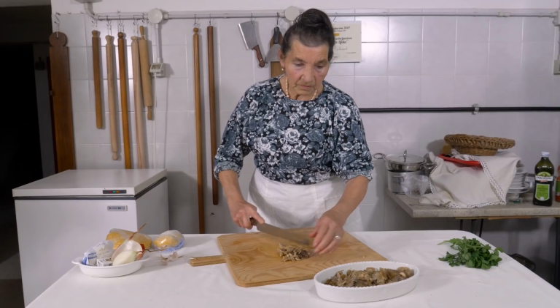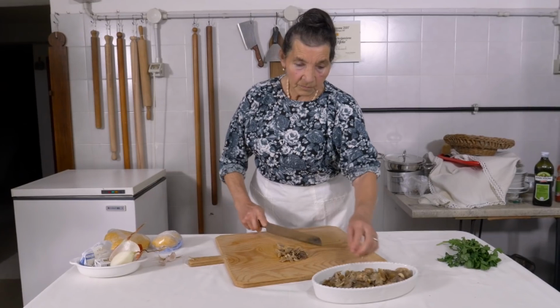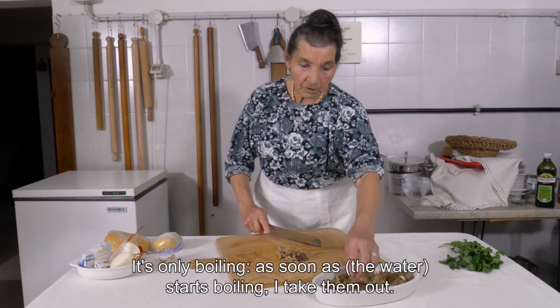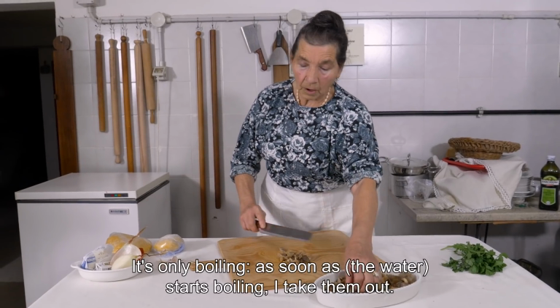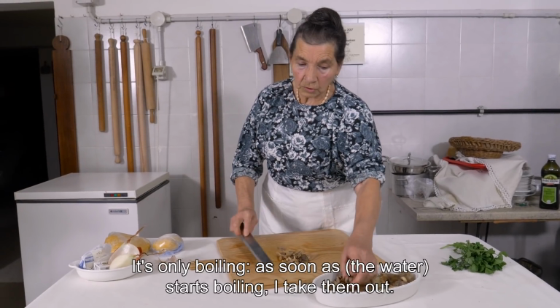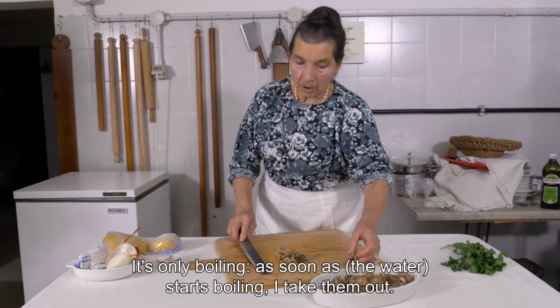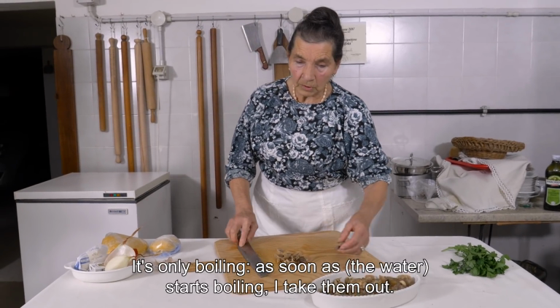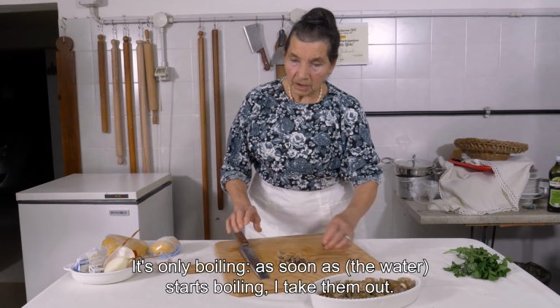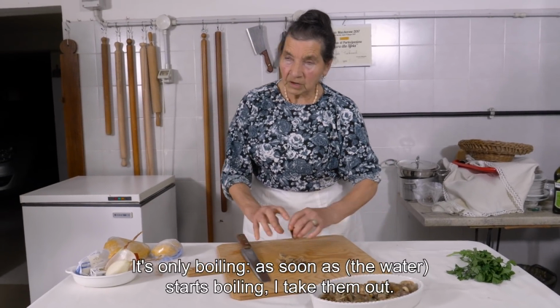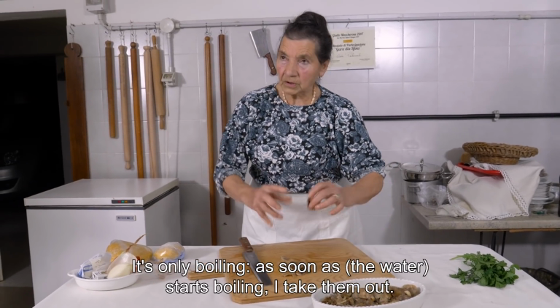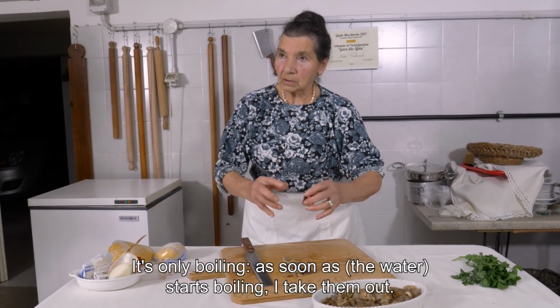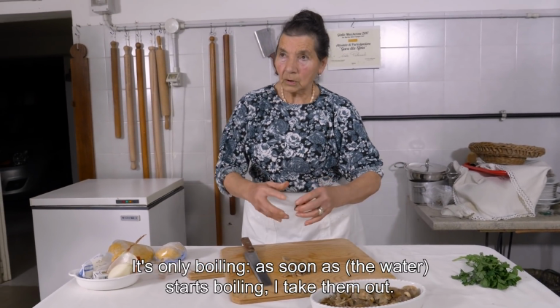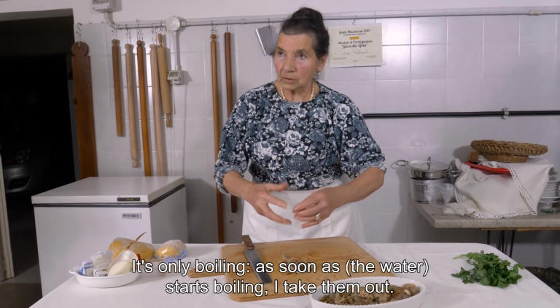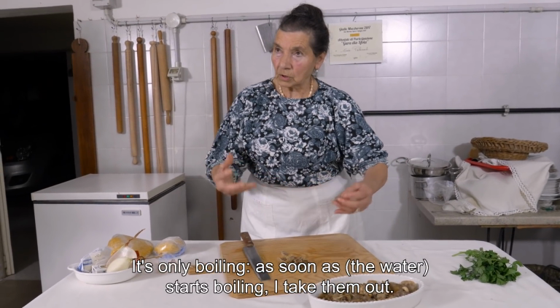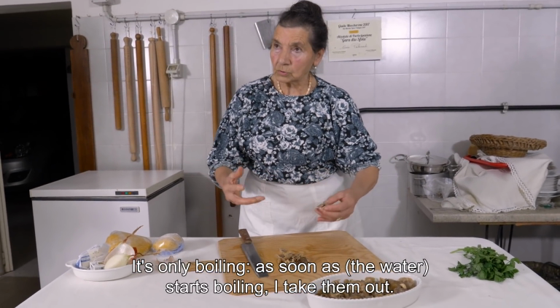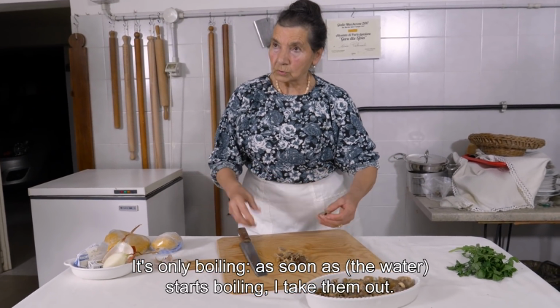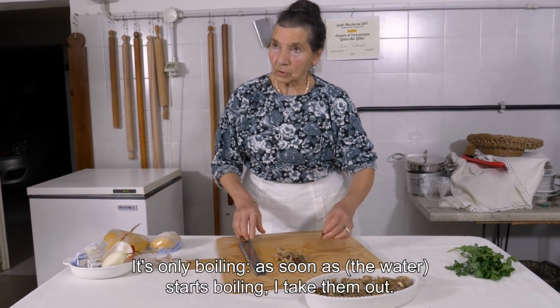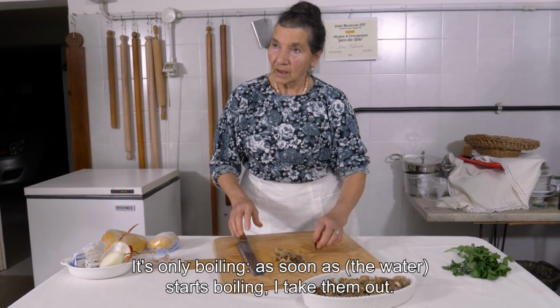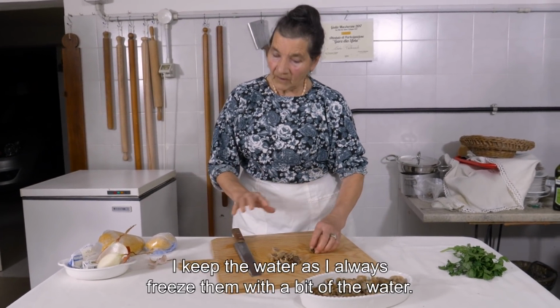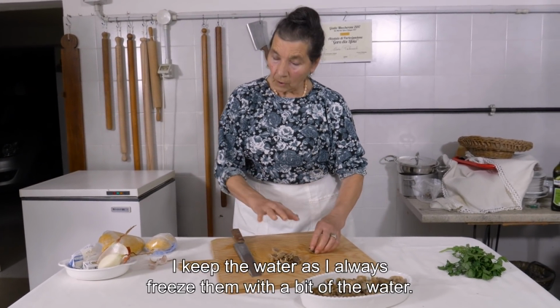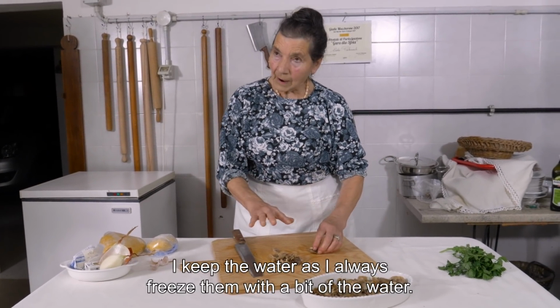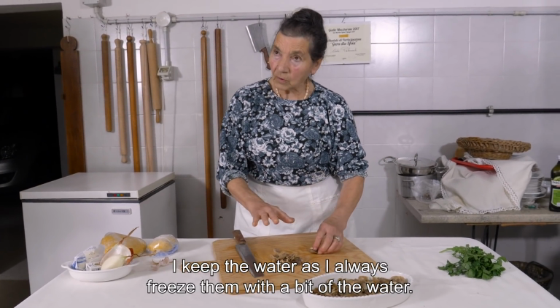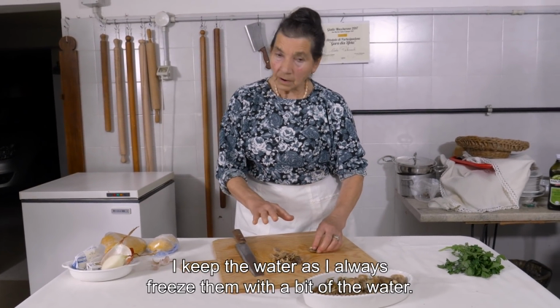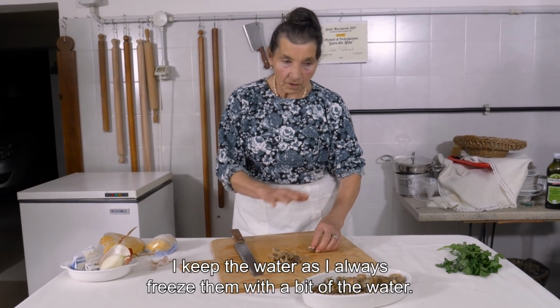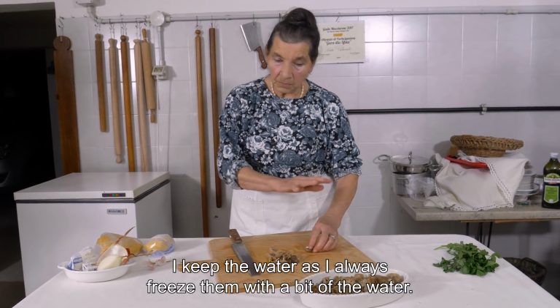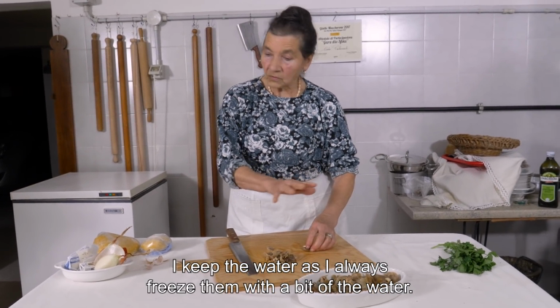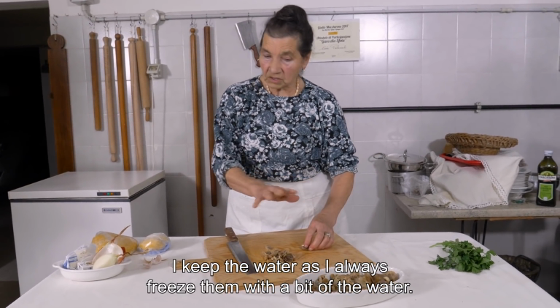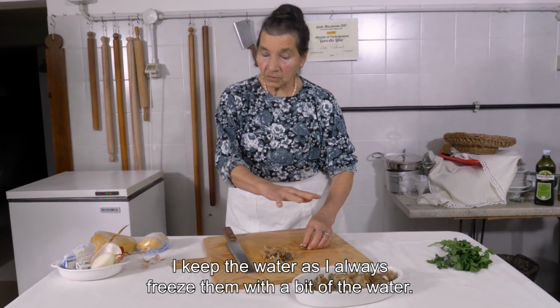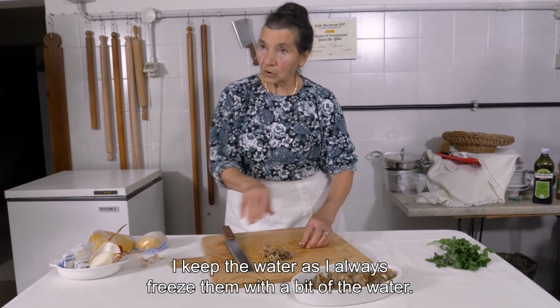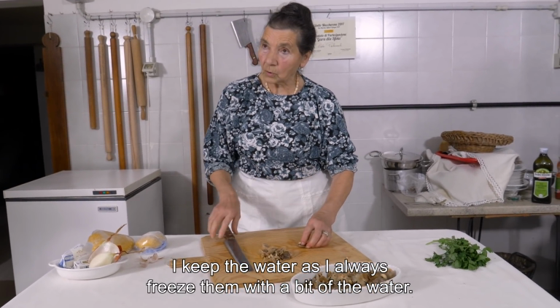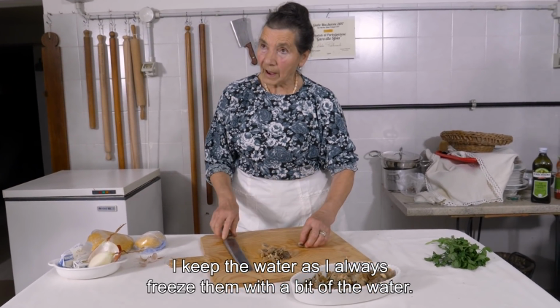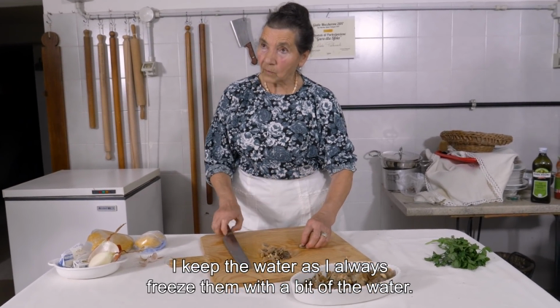I put them only to boil. As soon as they reach the boil, I remove everything. They release water and I put them away with their water.